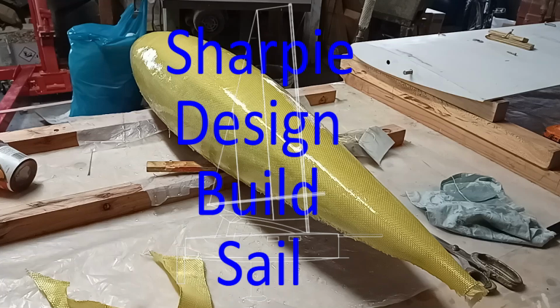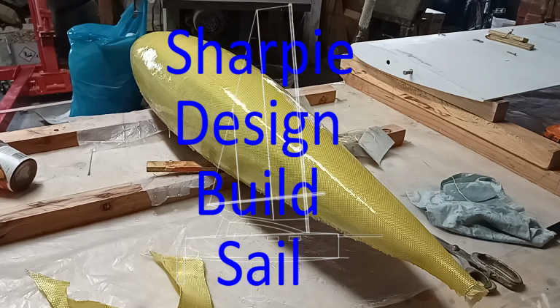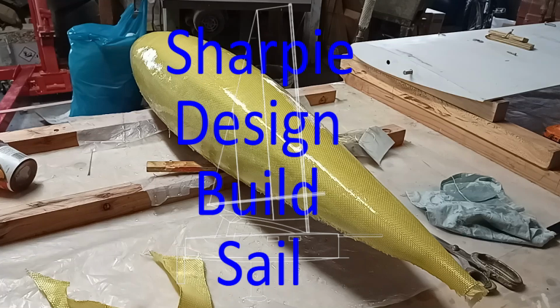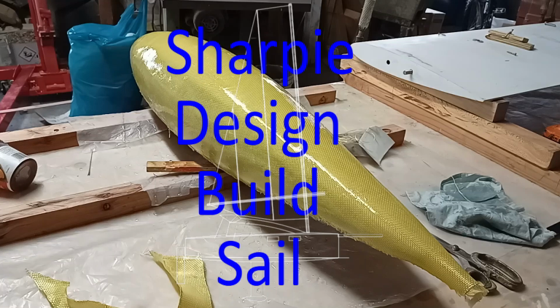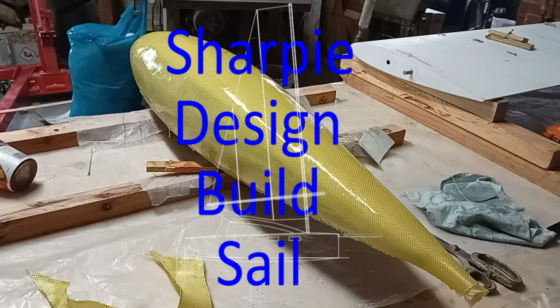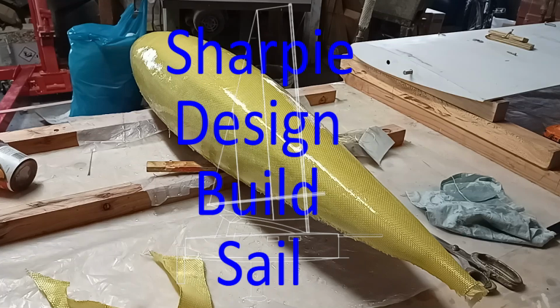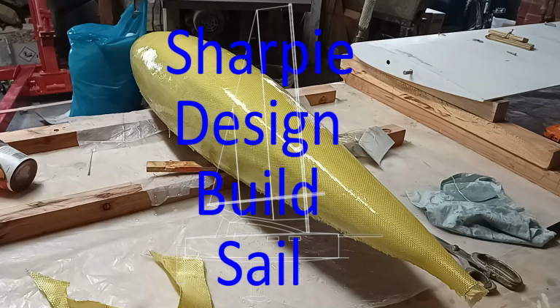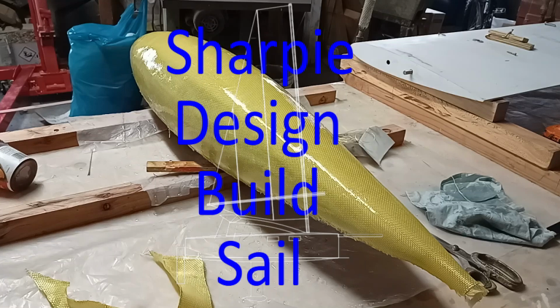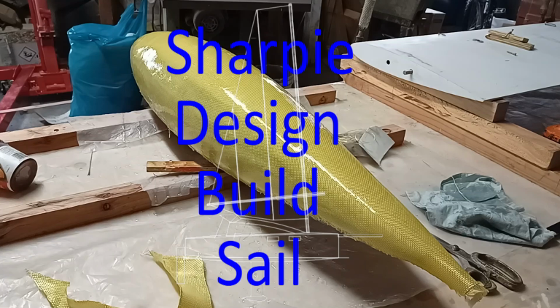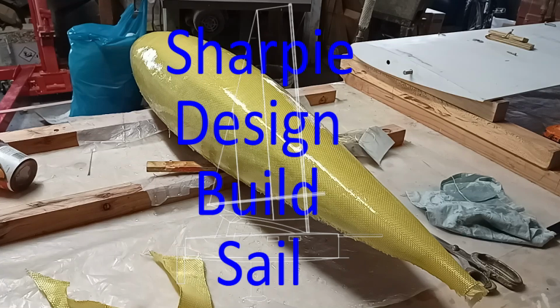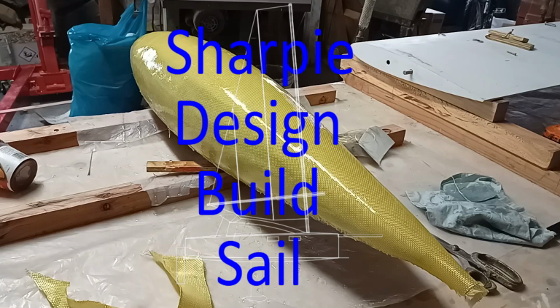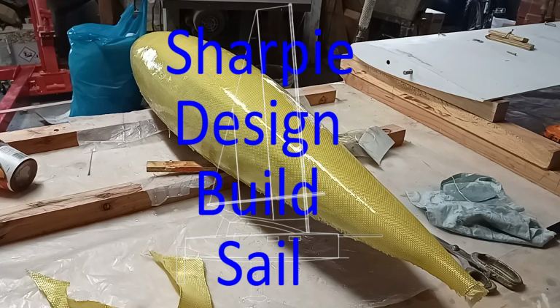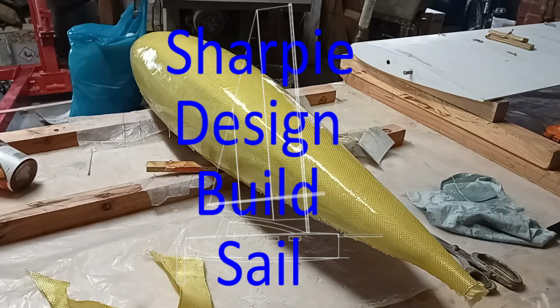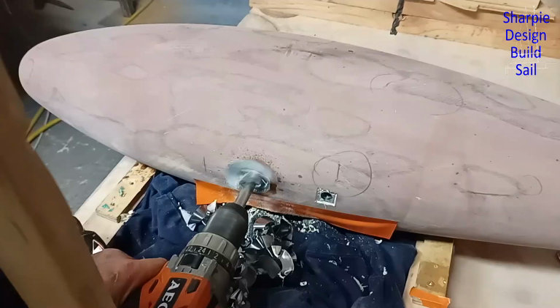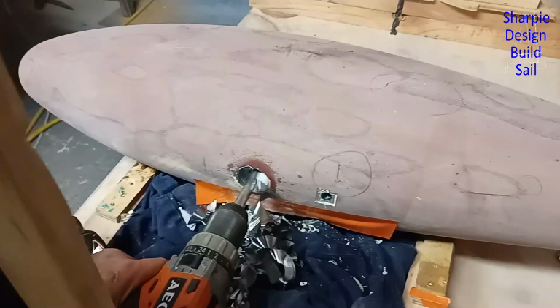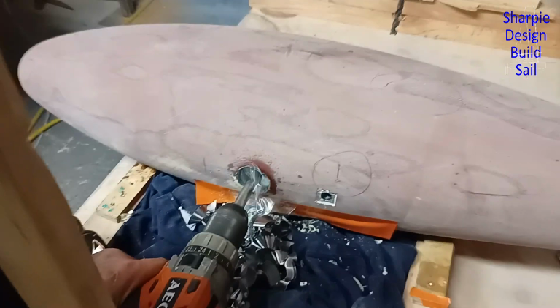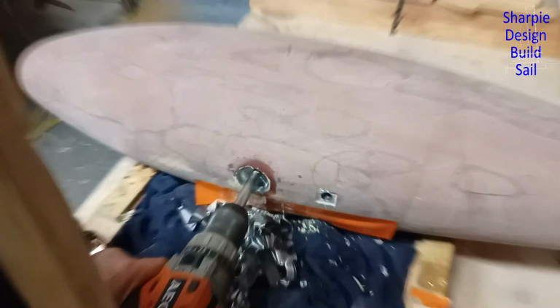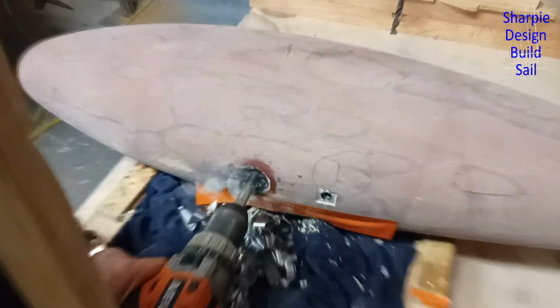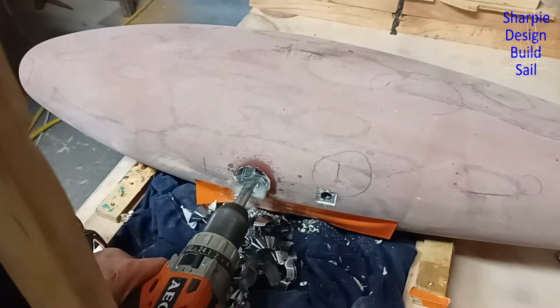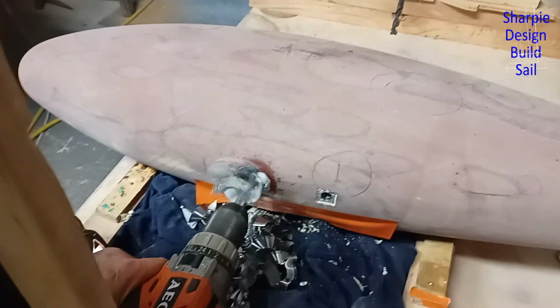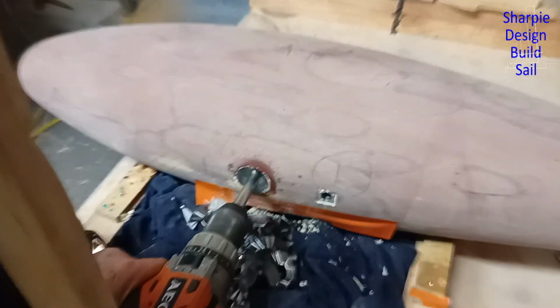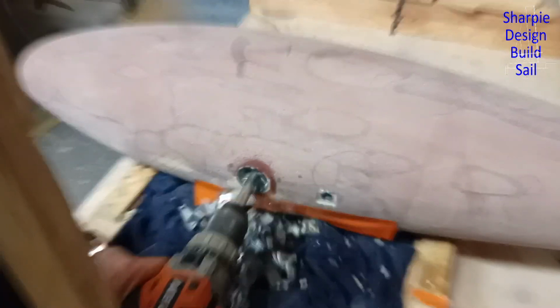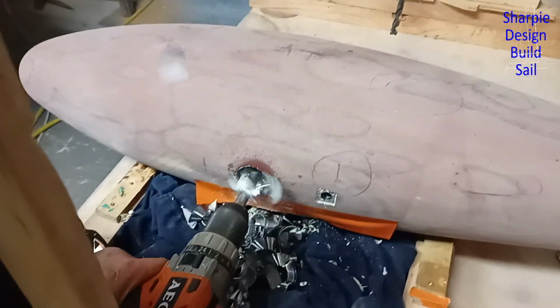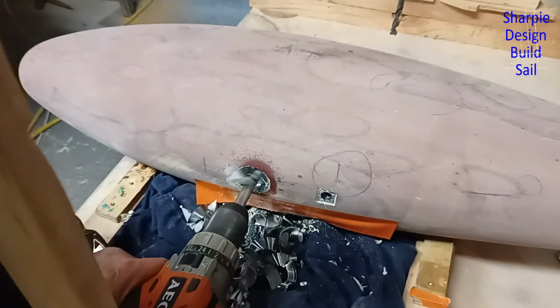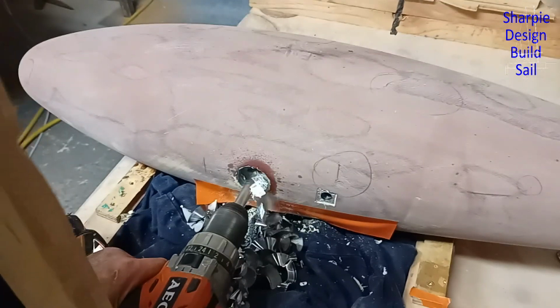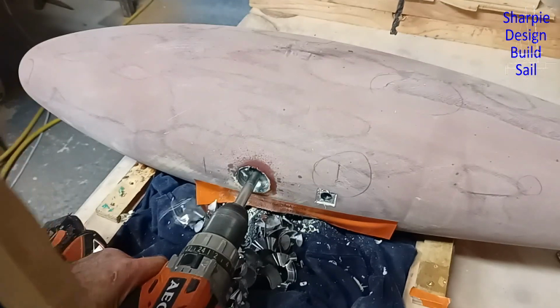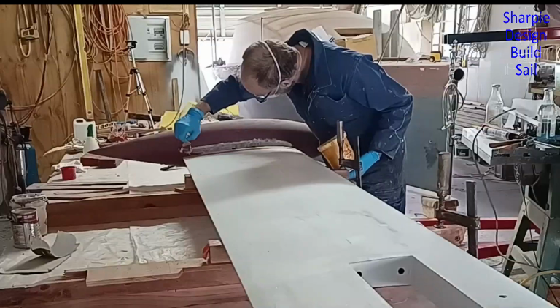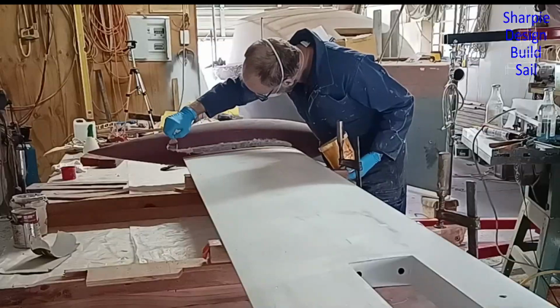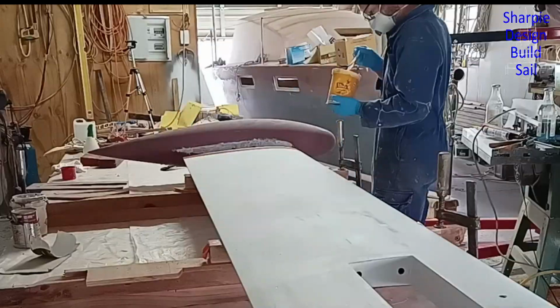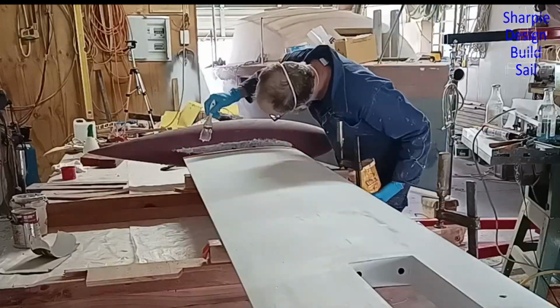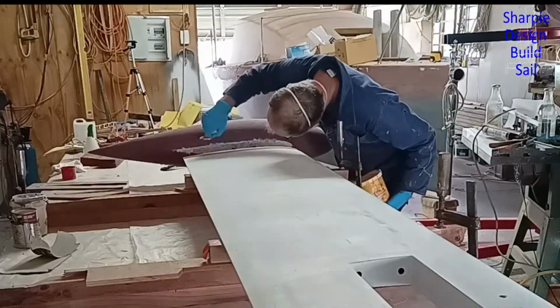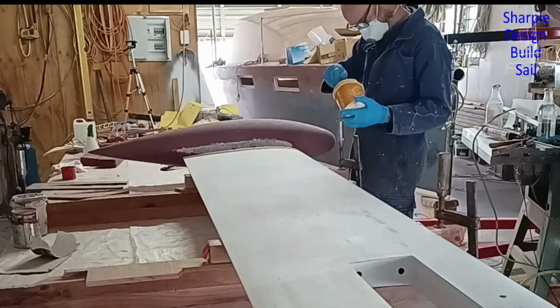Welcome aboard. In this video I prepare the bulb for assembling with the daggerboard and then I put them together.